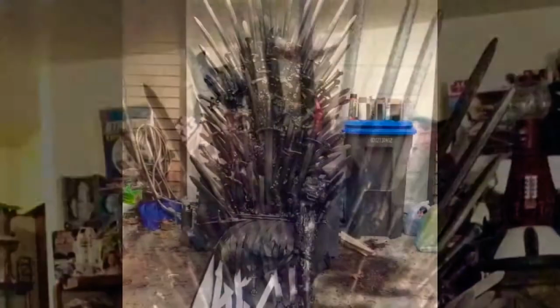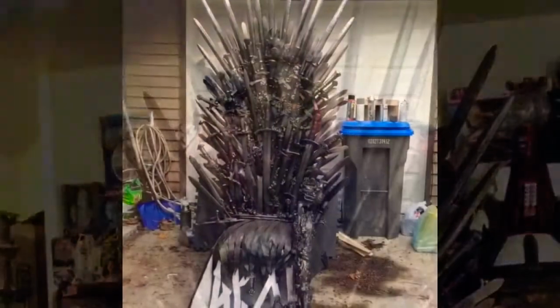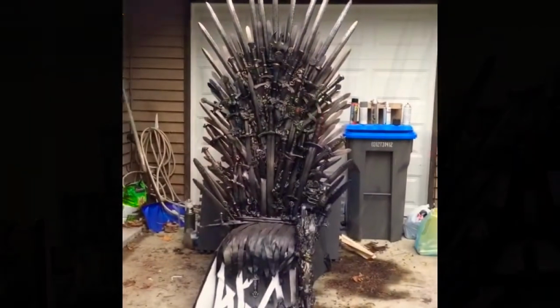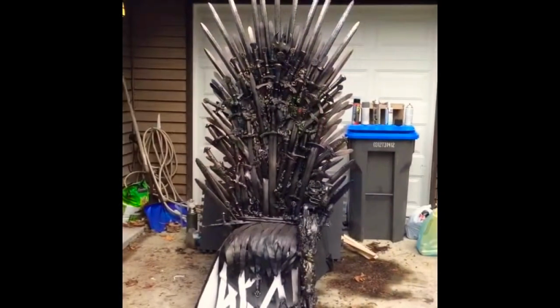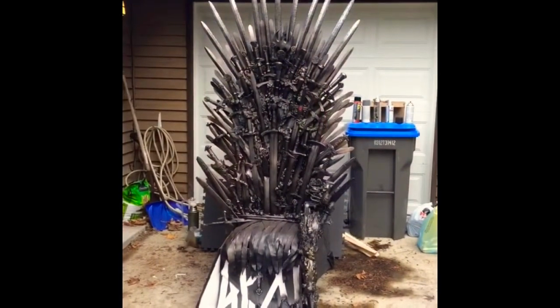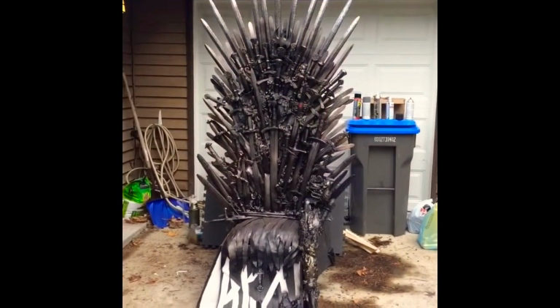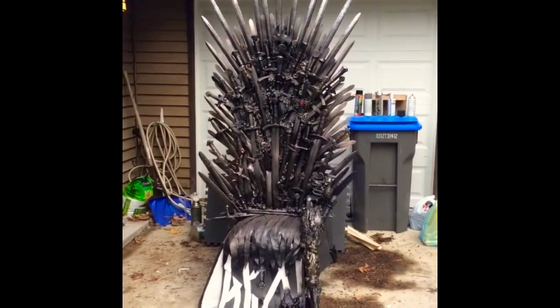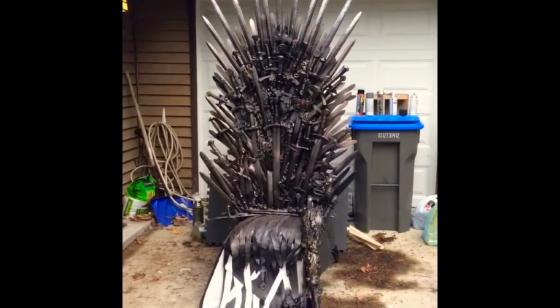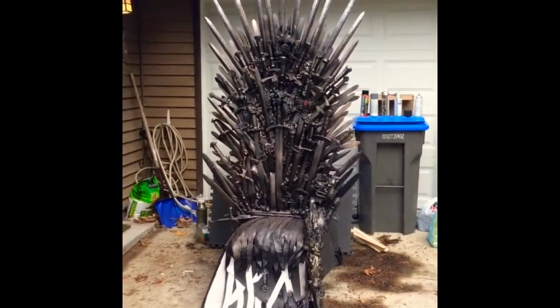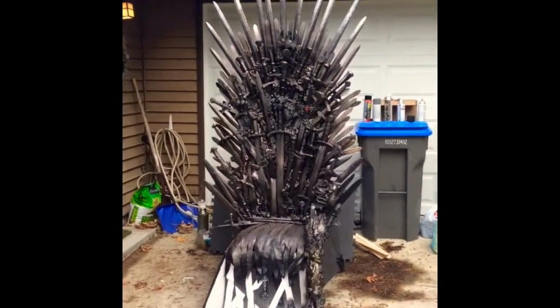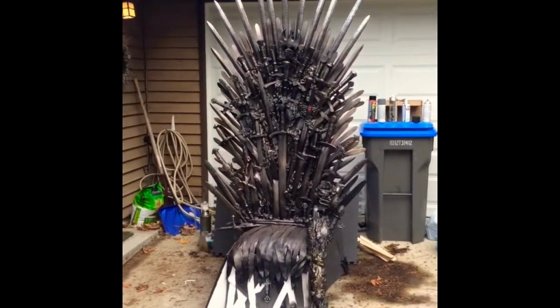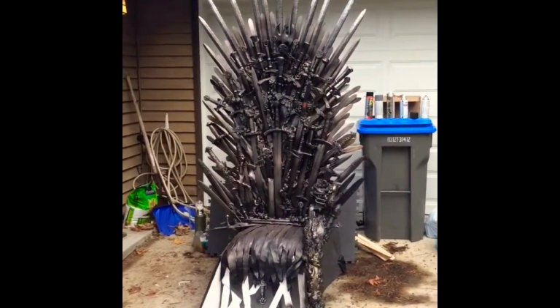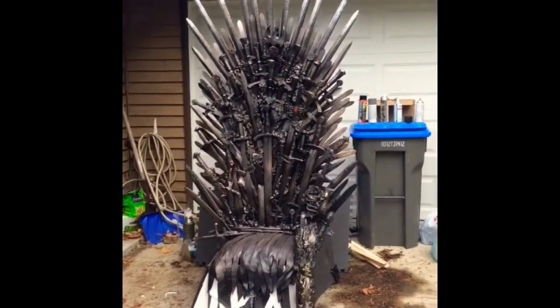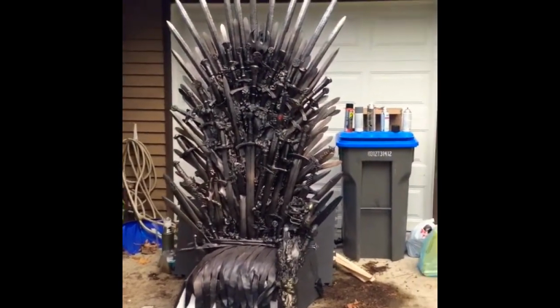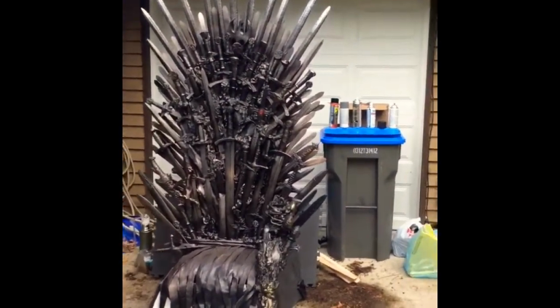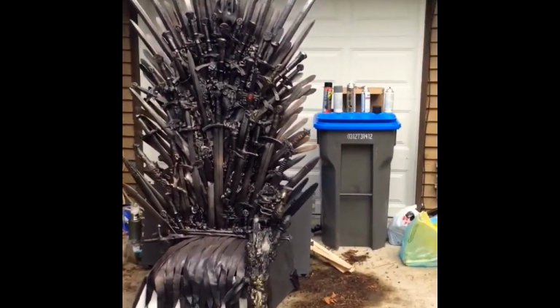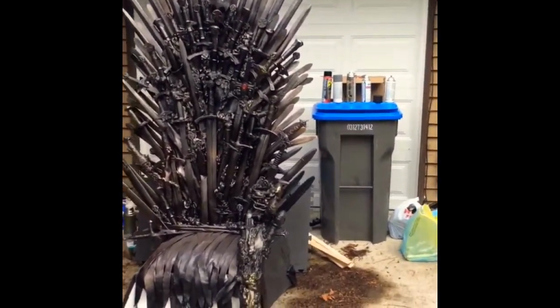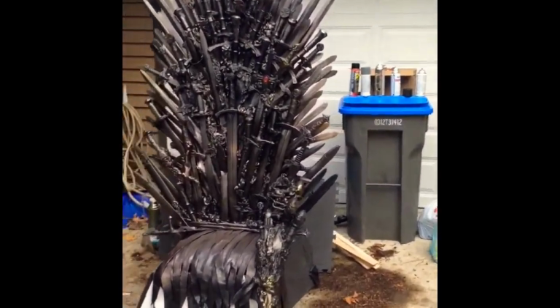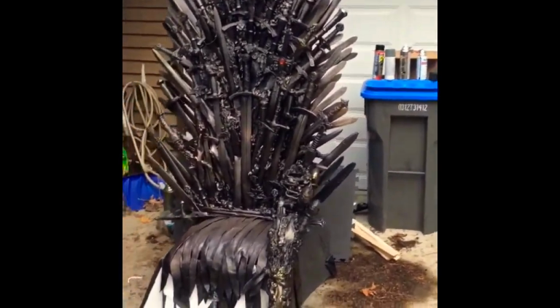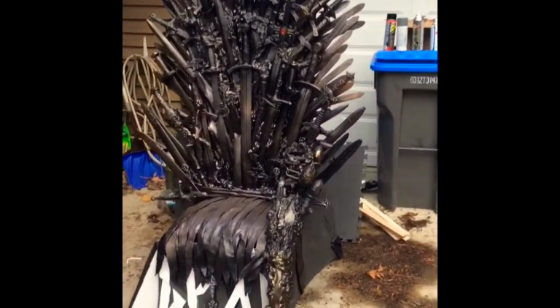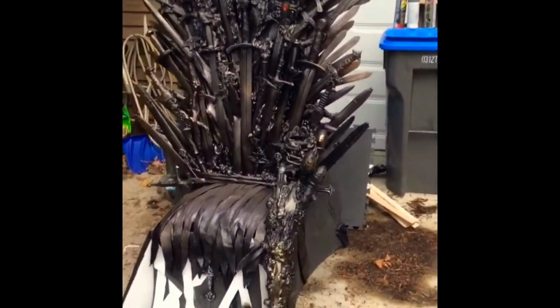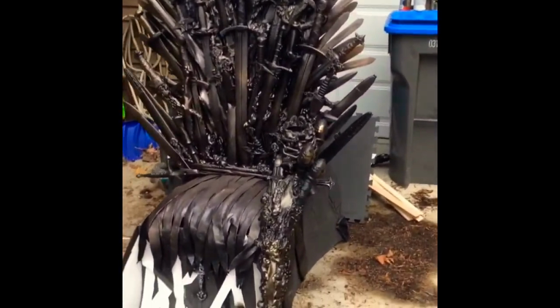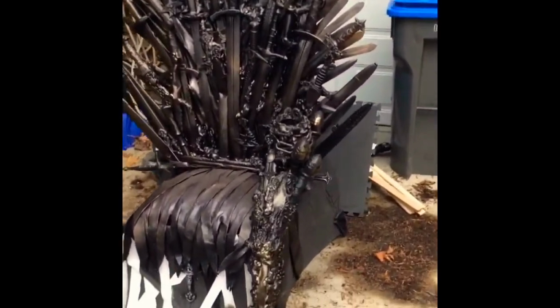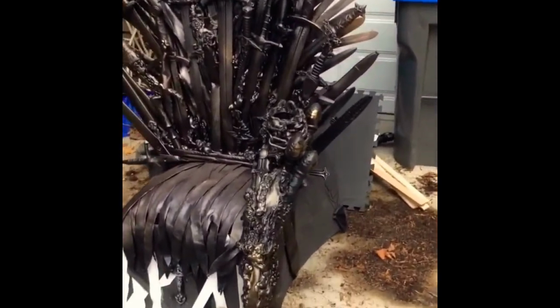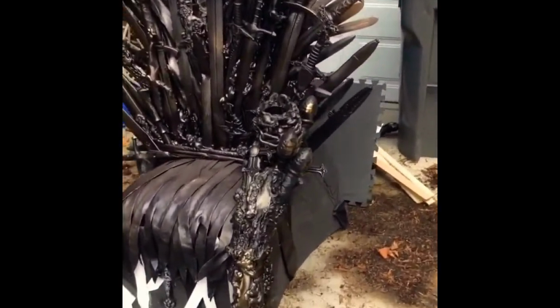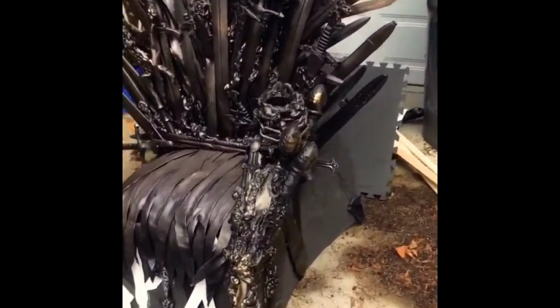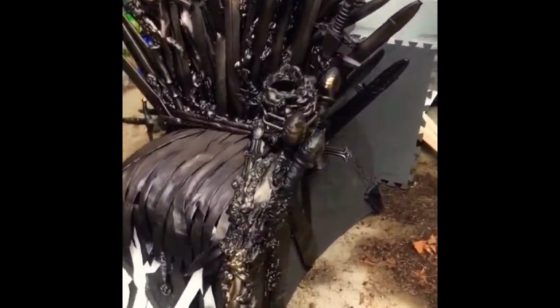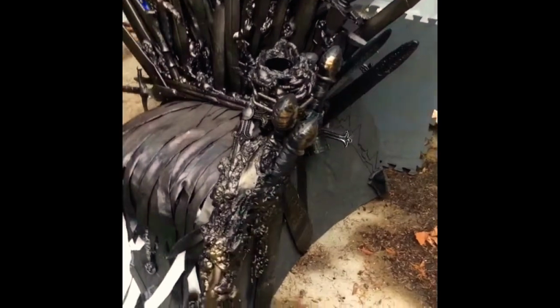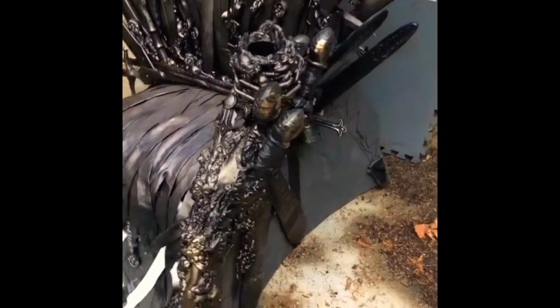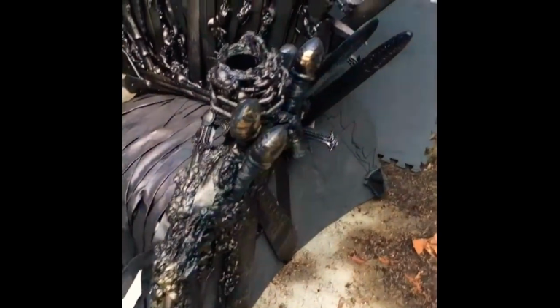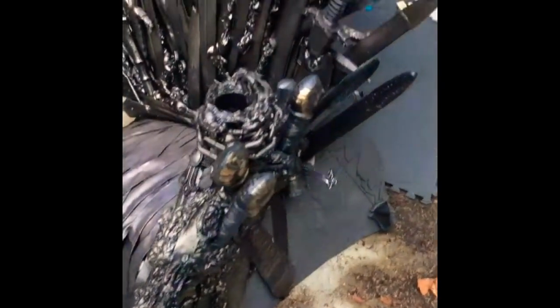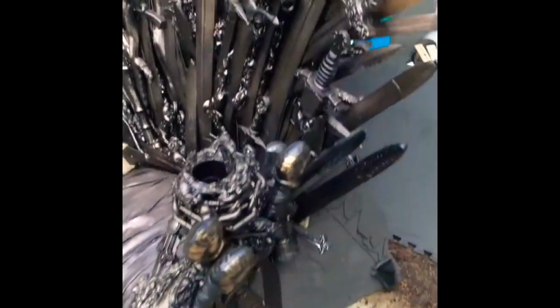So you're seeing the front — that's all pretty — and we're still working on the sides.